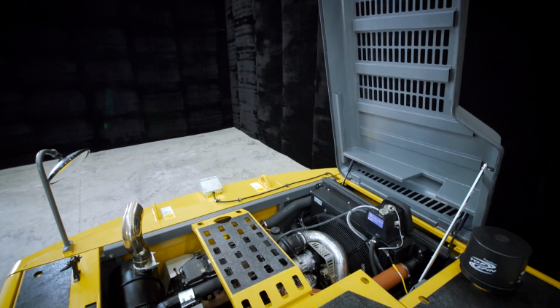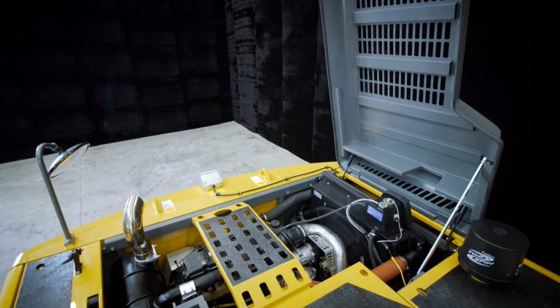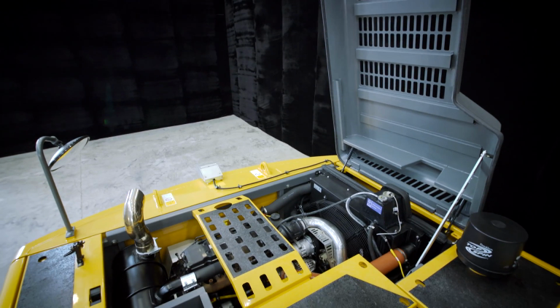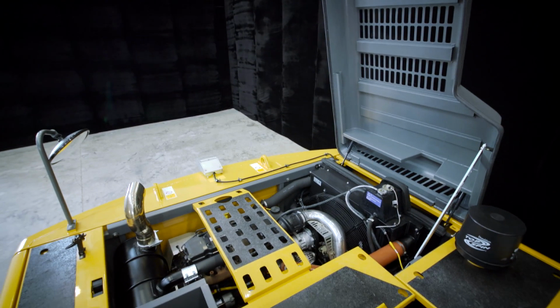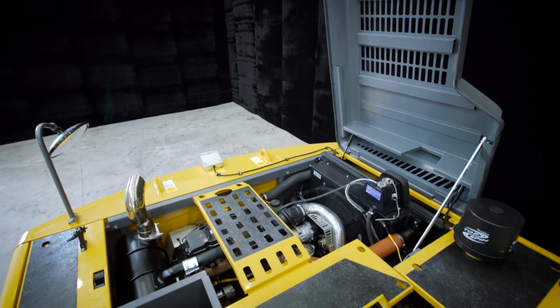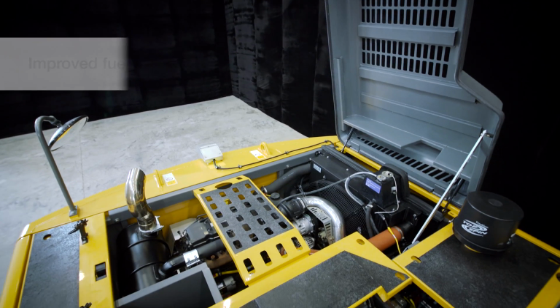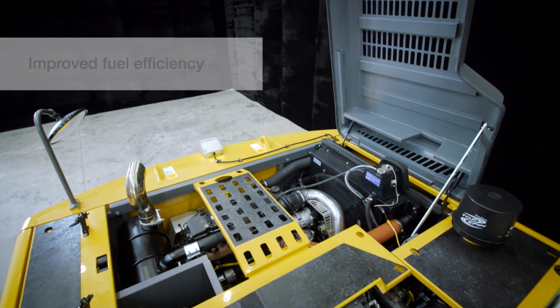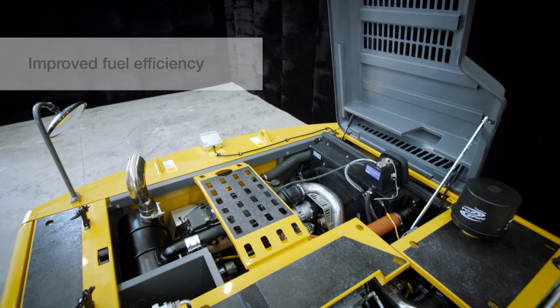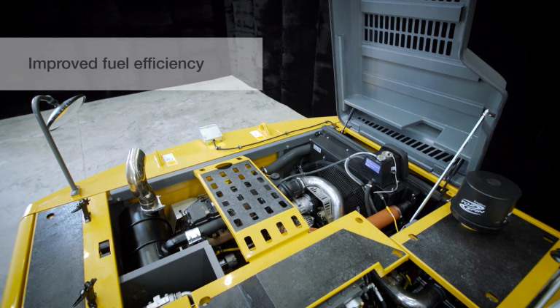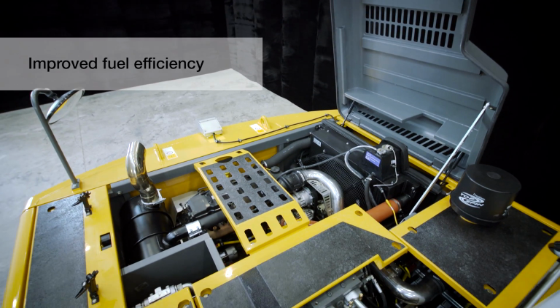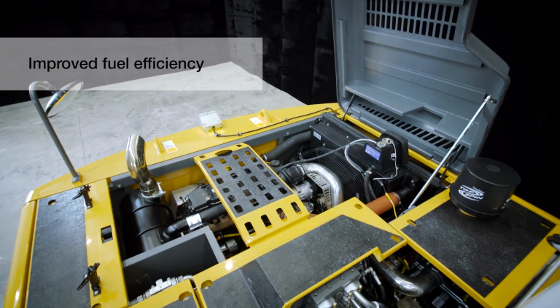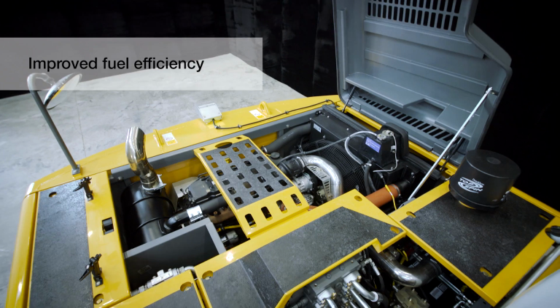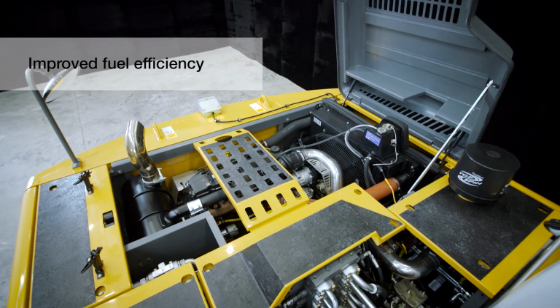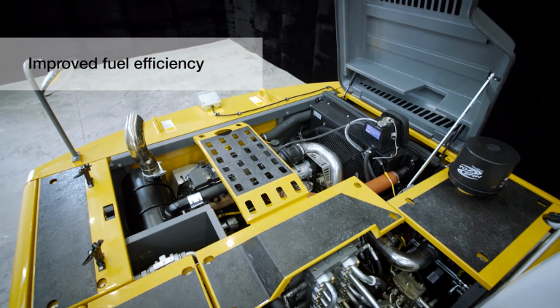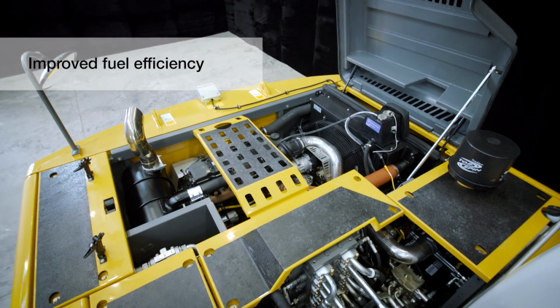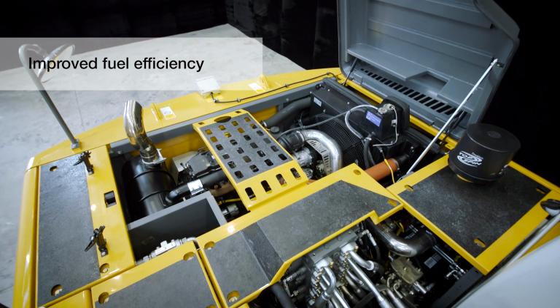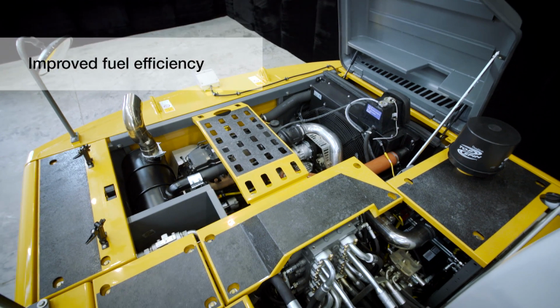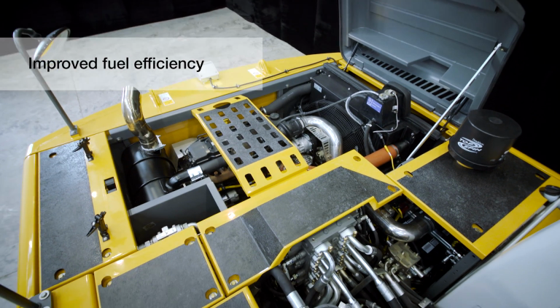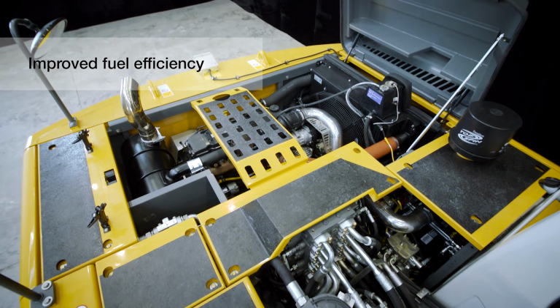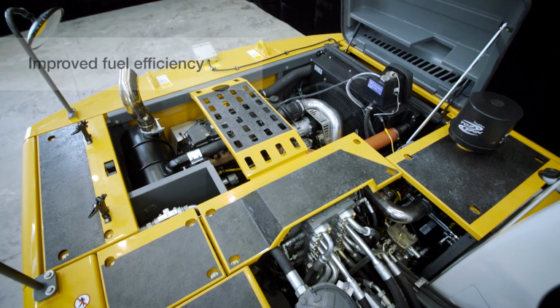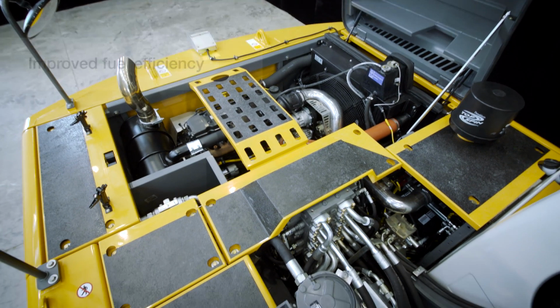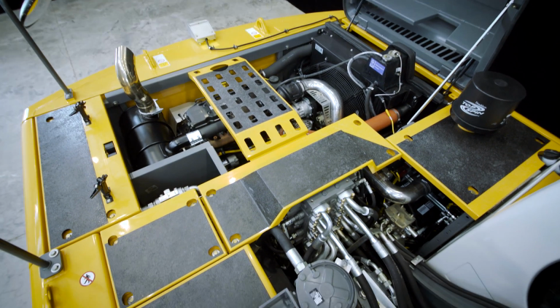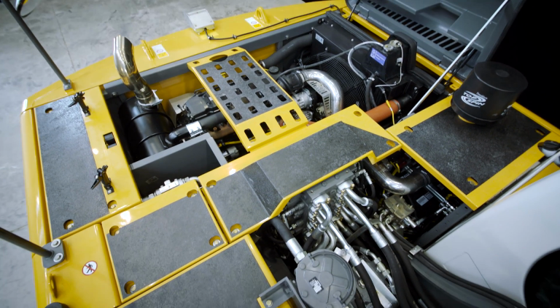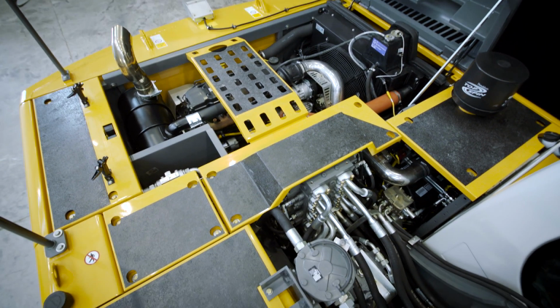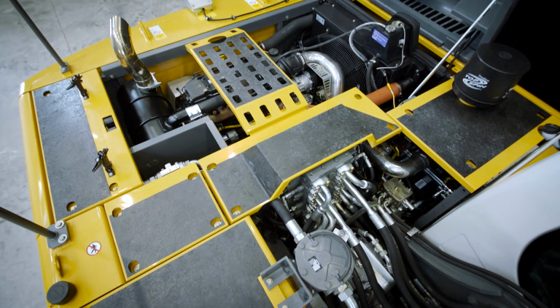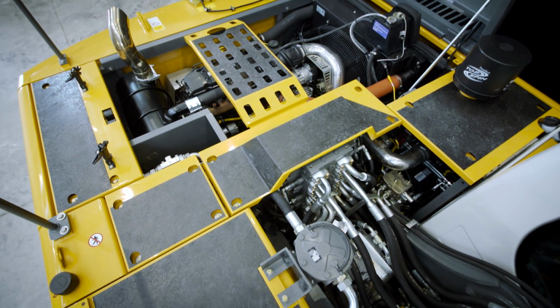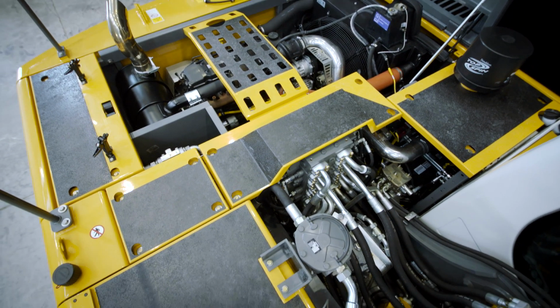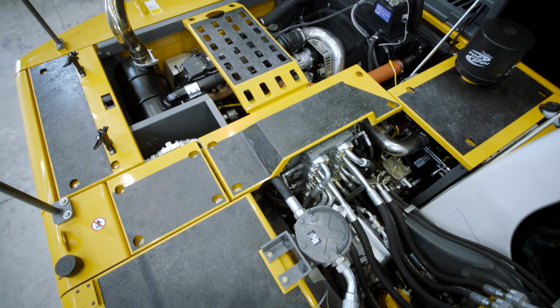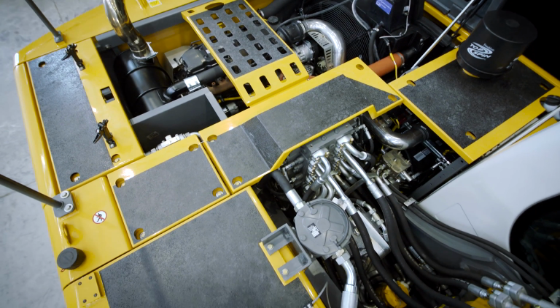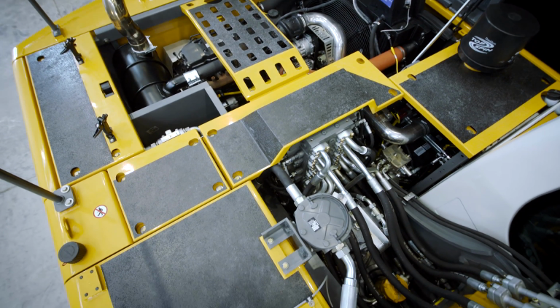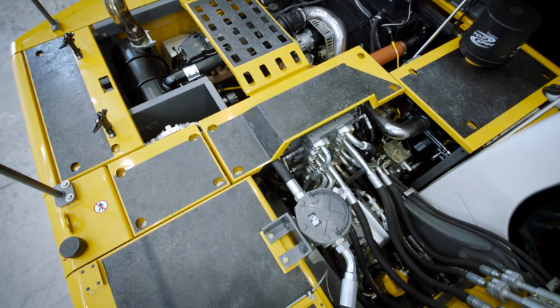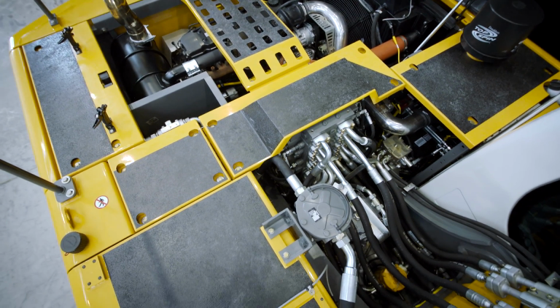A powerful engine meets your high expectations for productivity, fuel efficiency, reliability and service life.